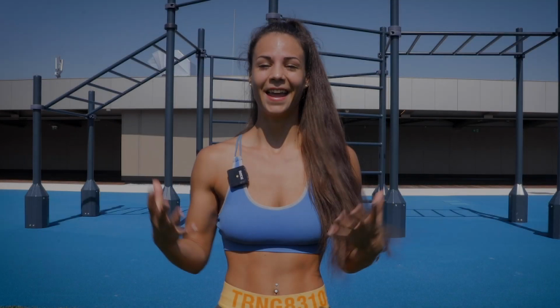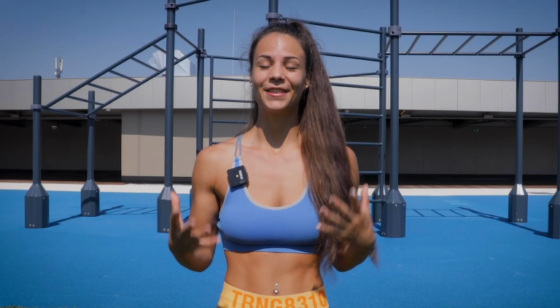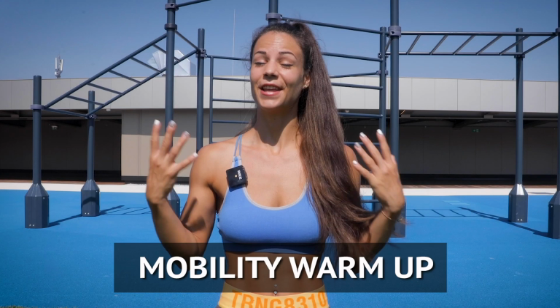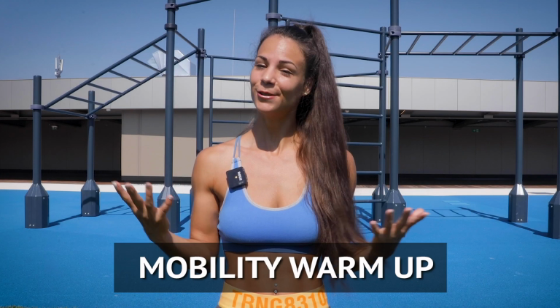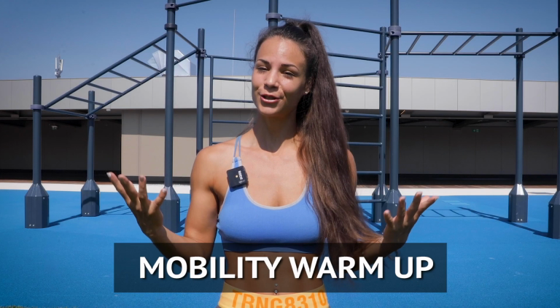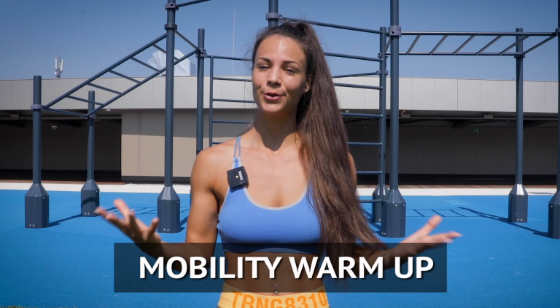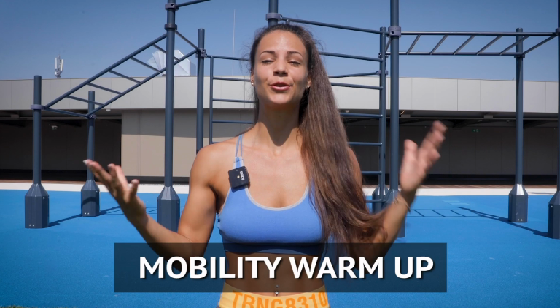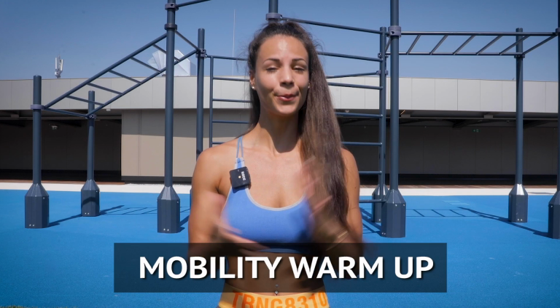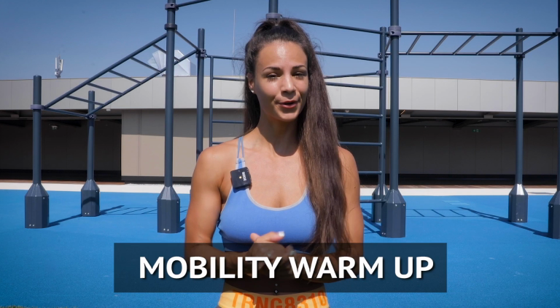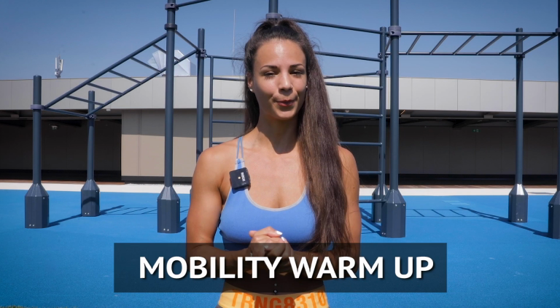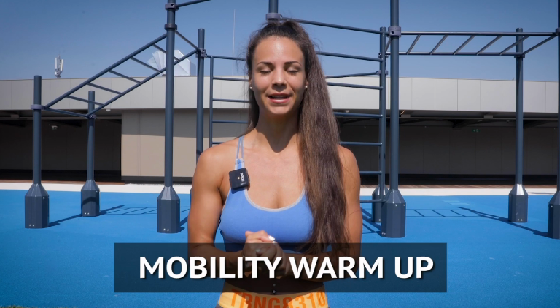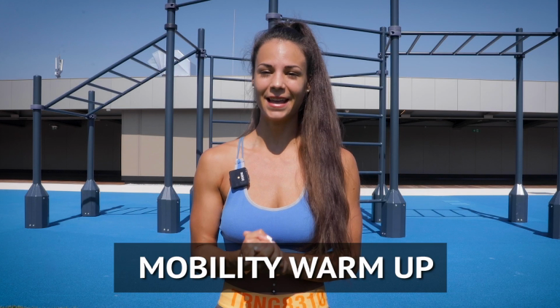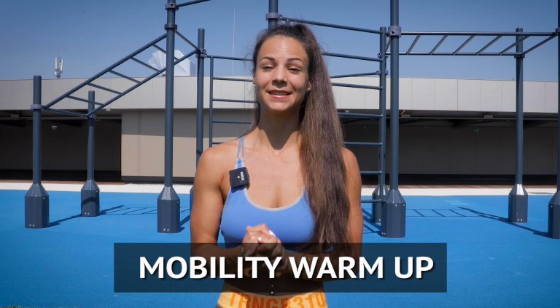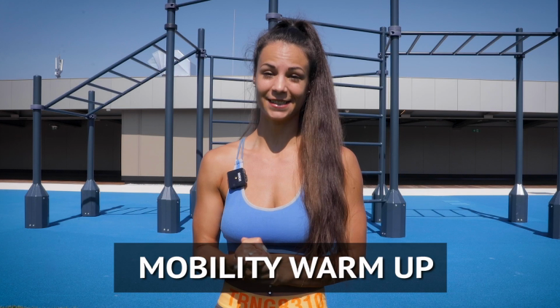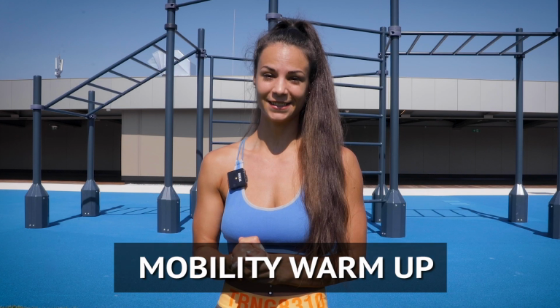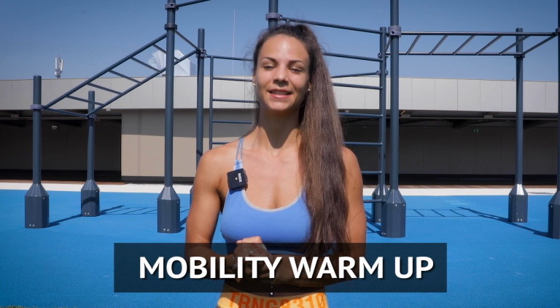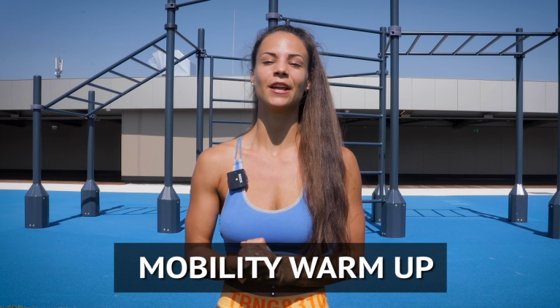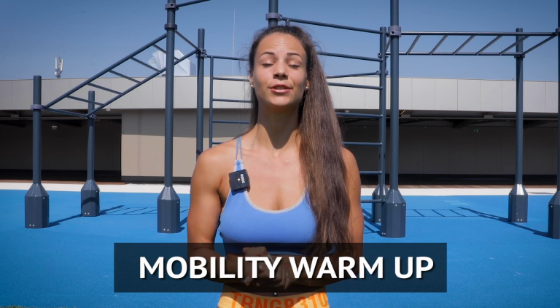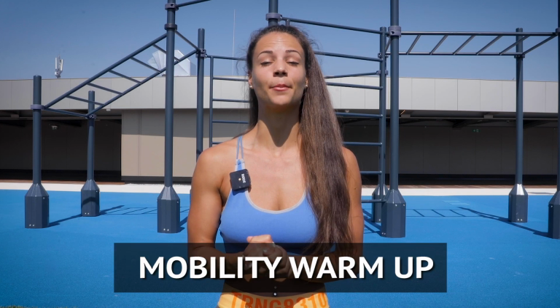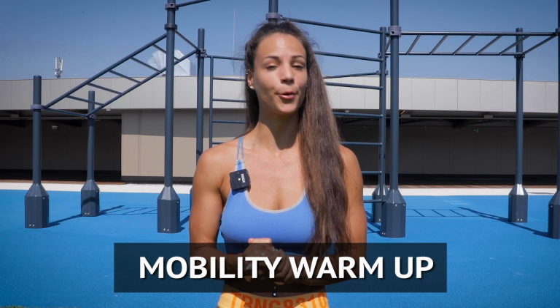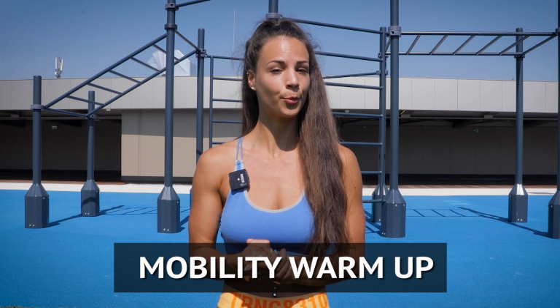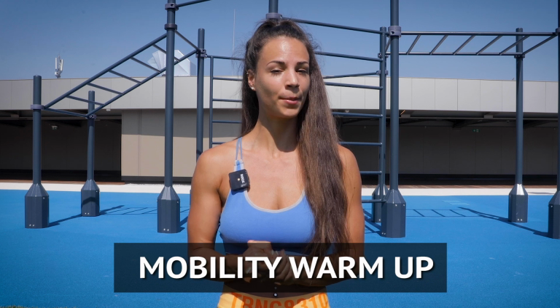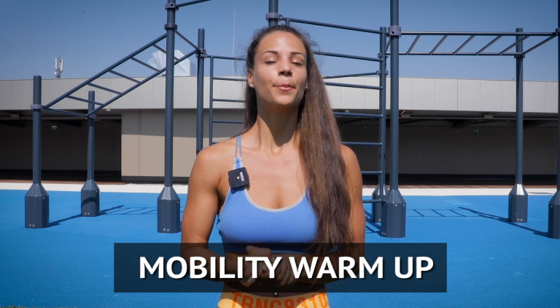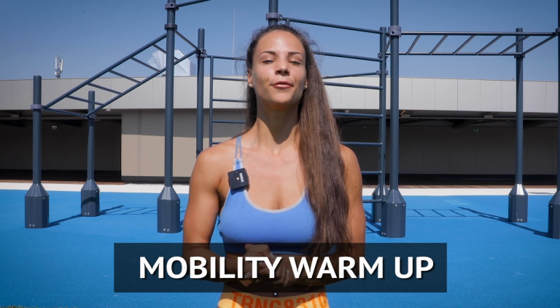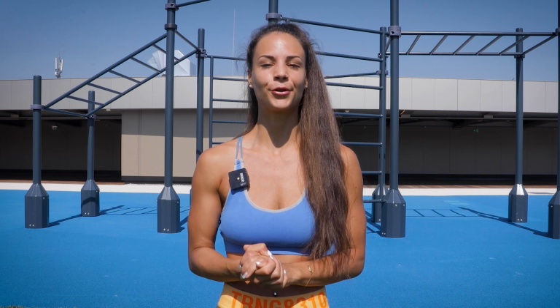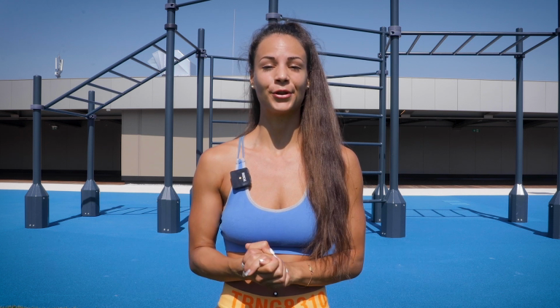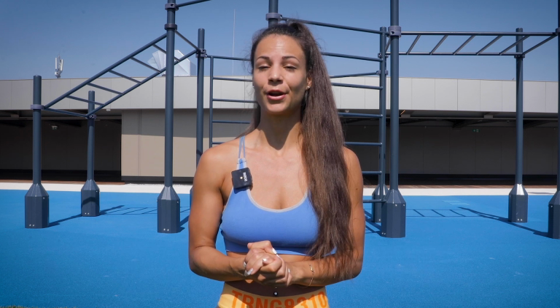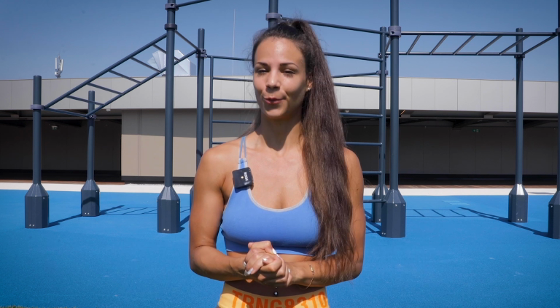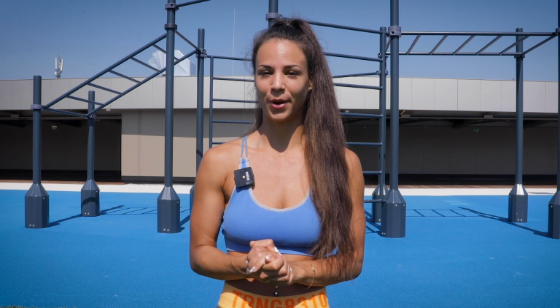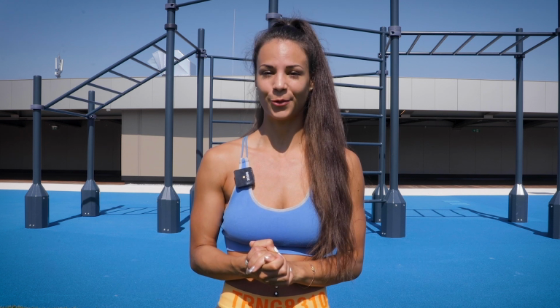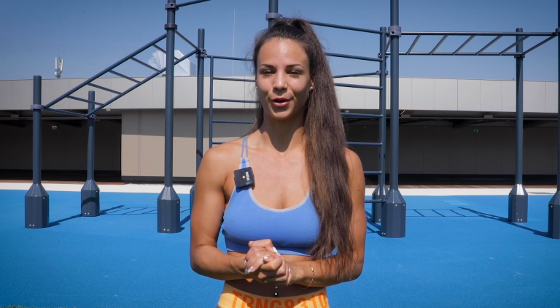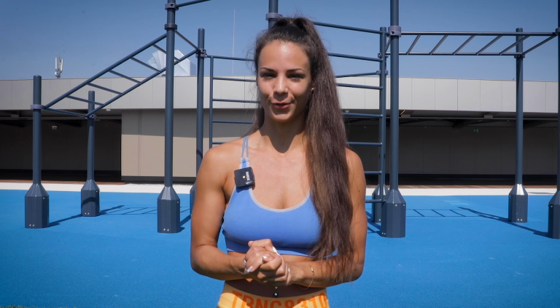Hey! Today I will show you top 3 mobility exercises that I use in my warm-up before doing lower body workout.